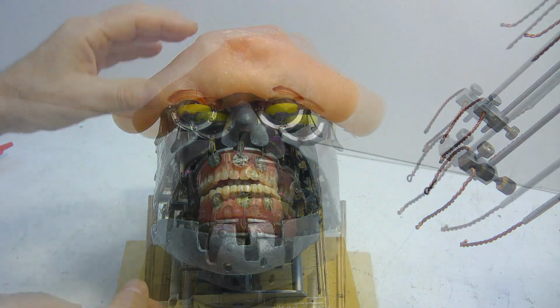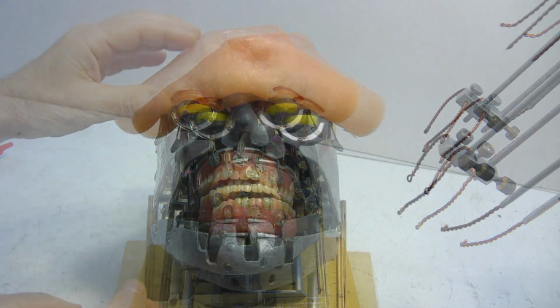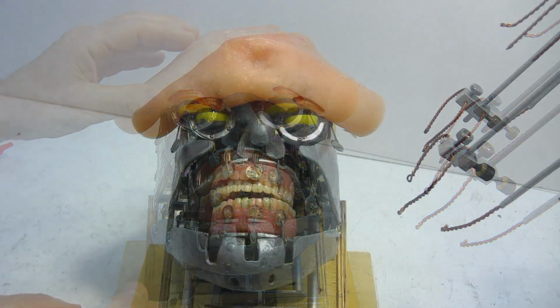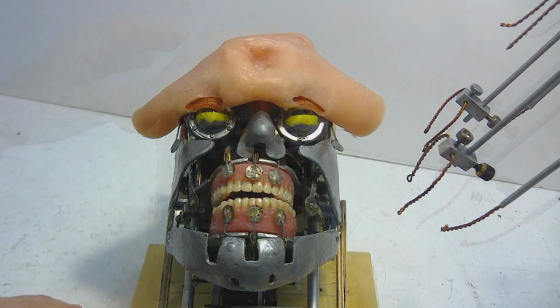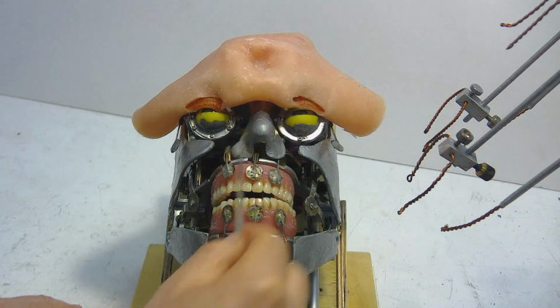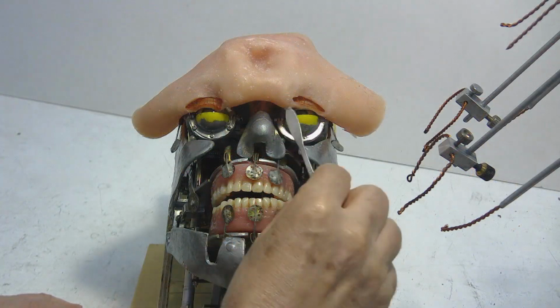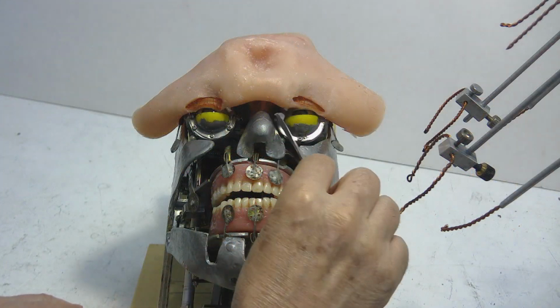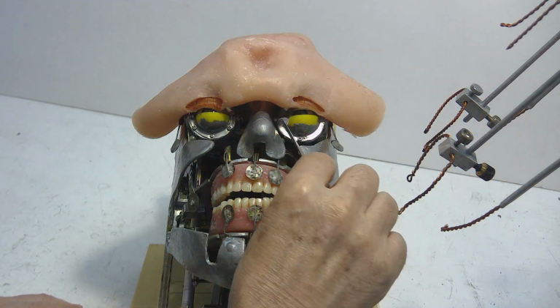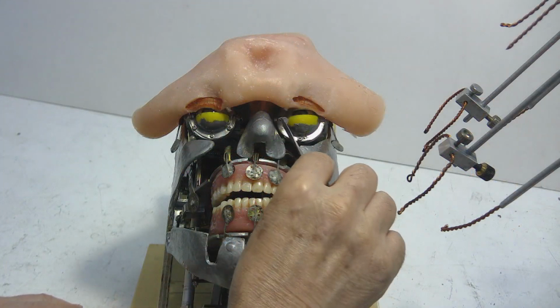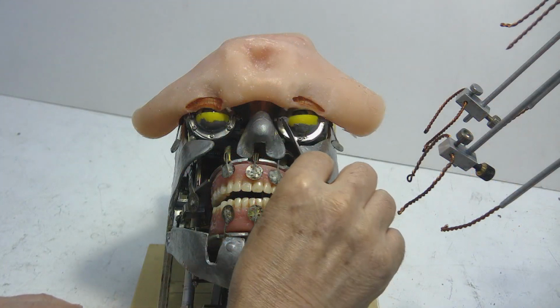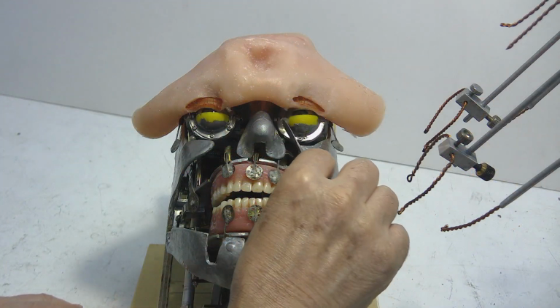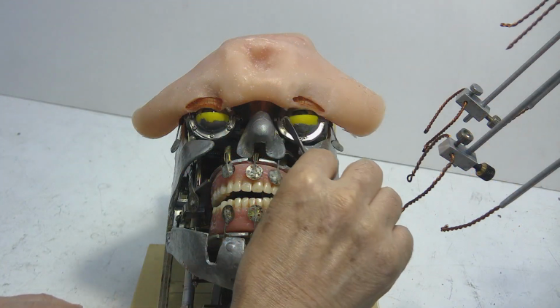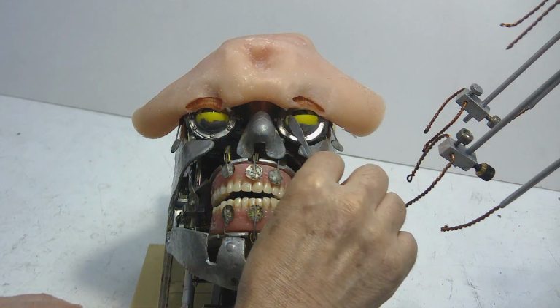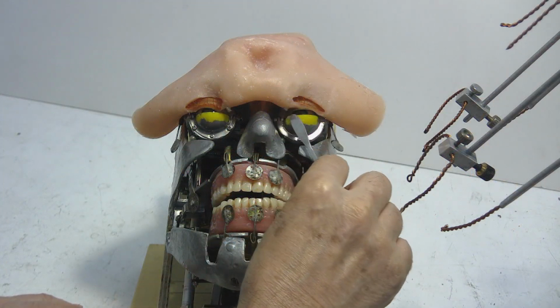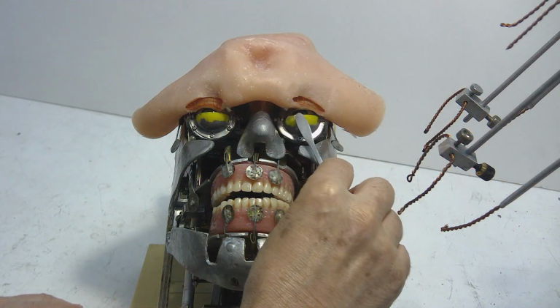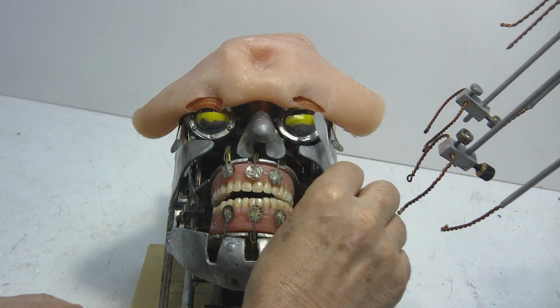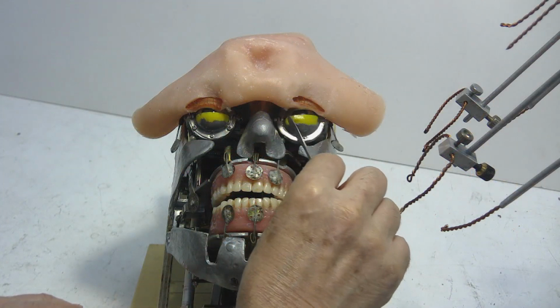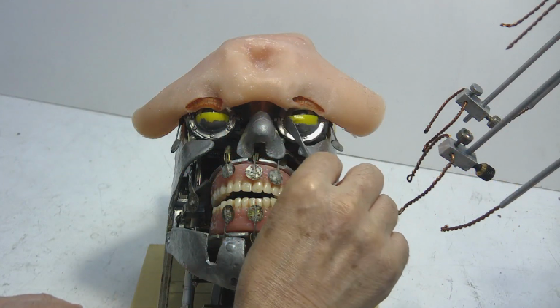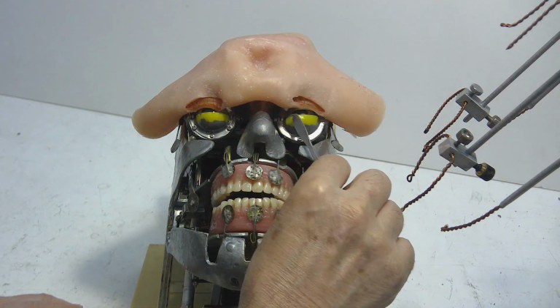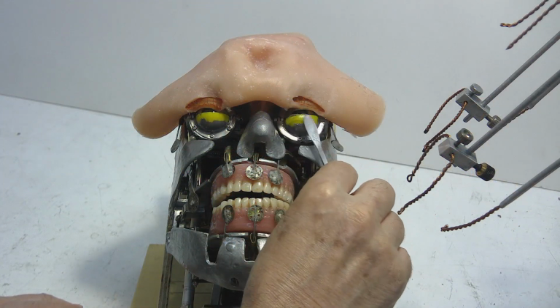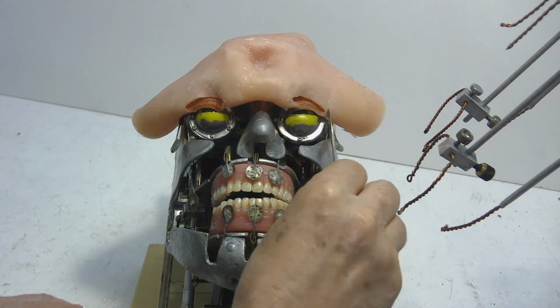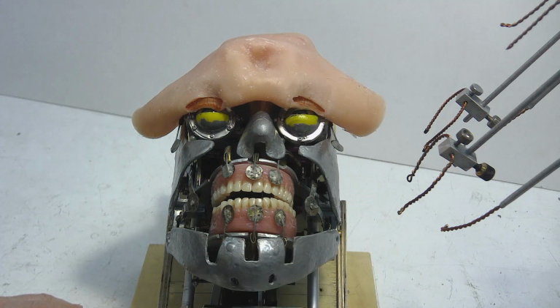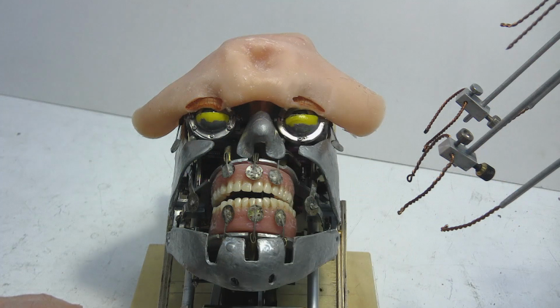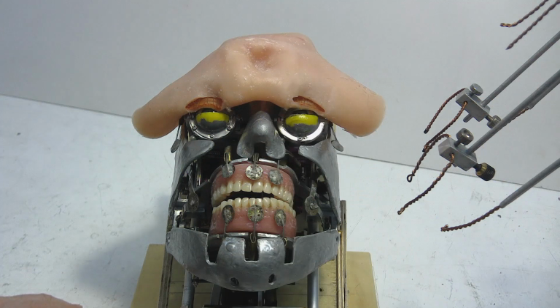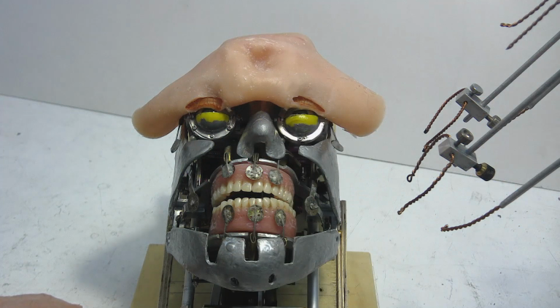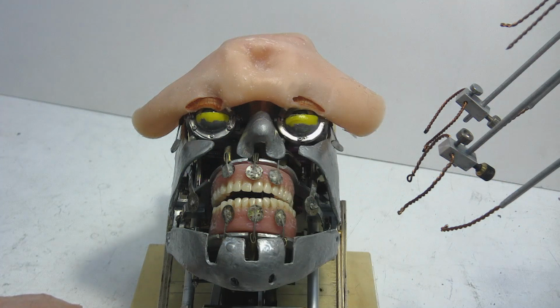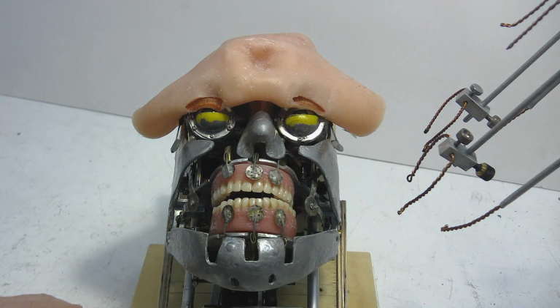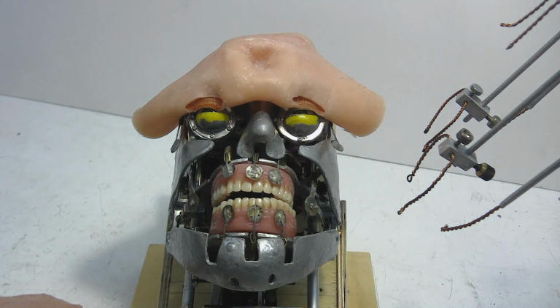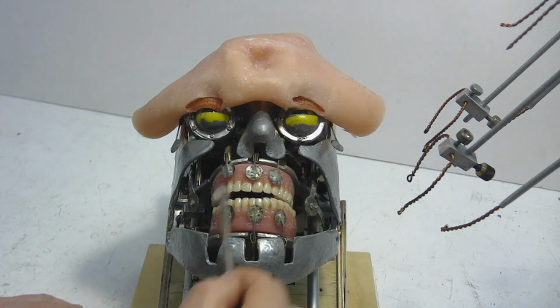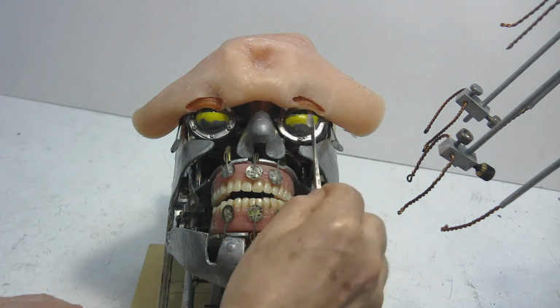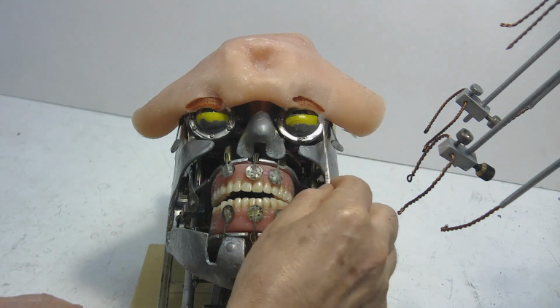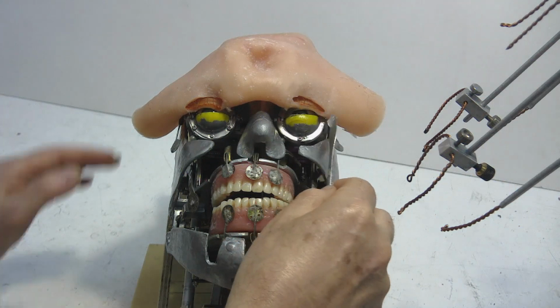At step three, follow the same procedure as step two for the lower eyelids. Be very careful.